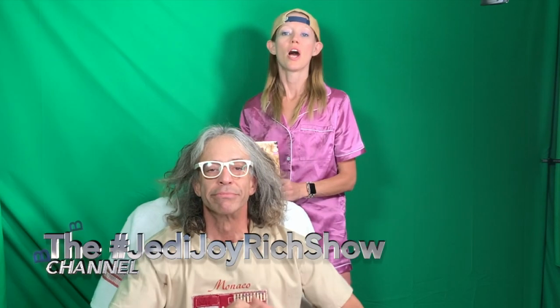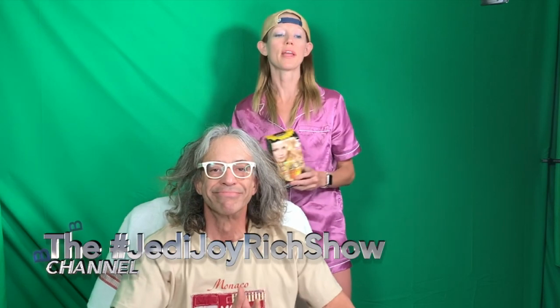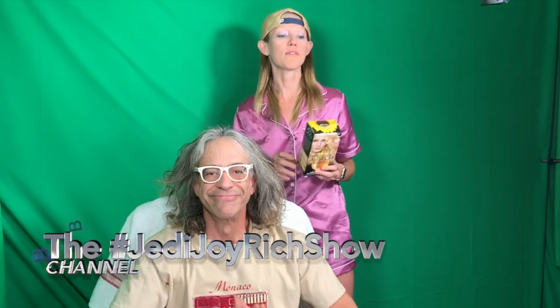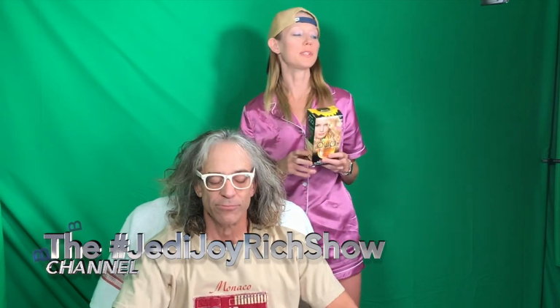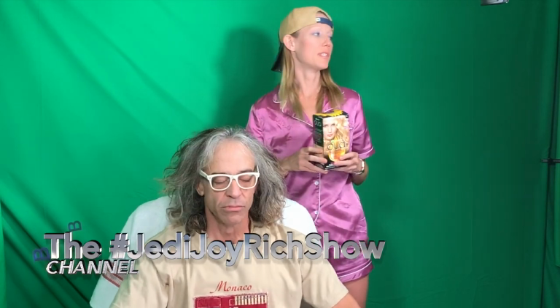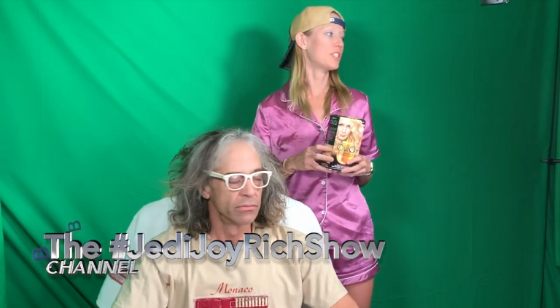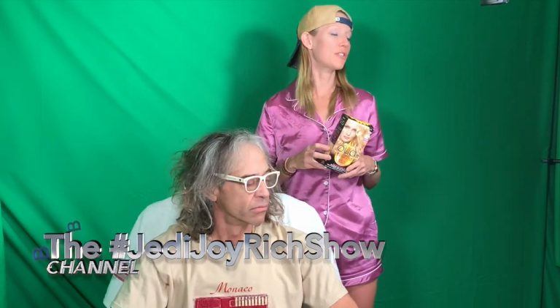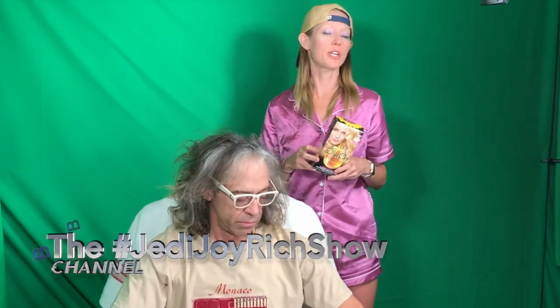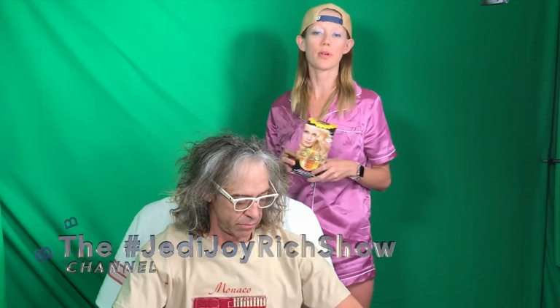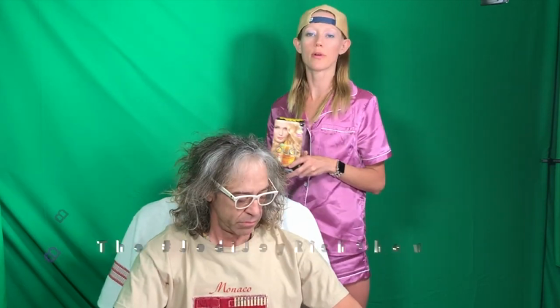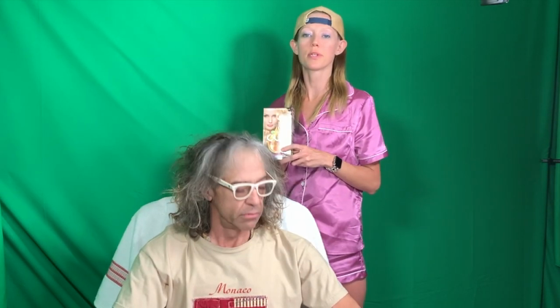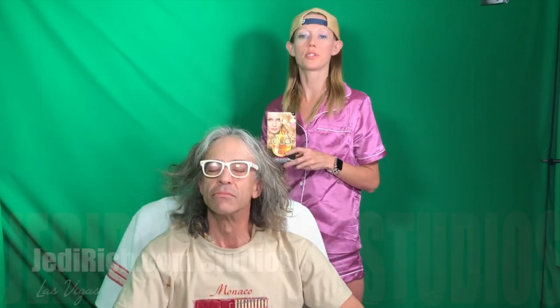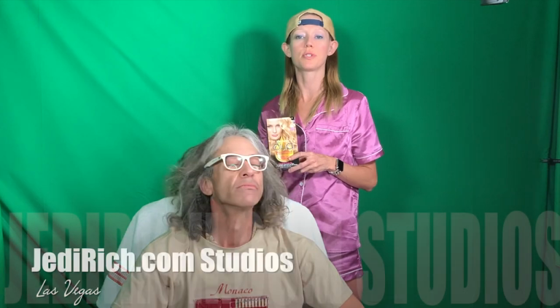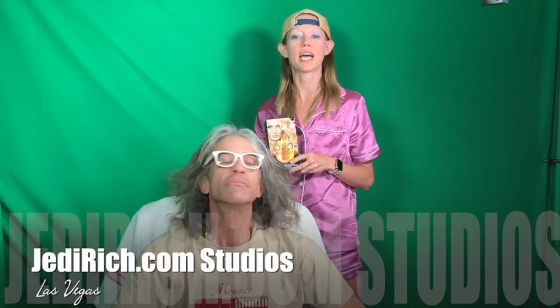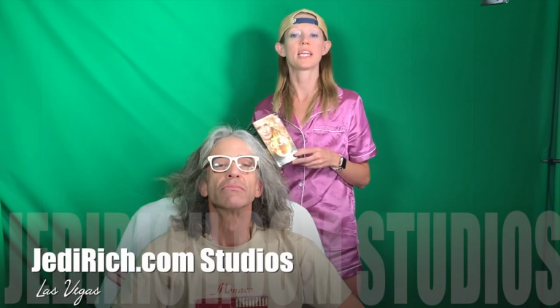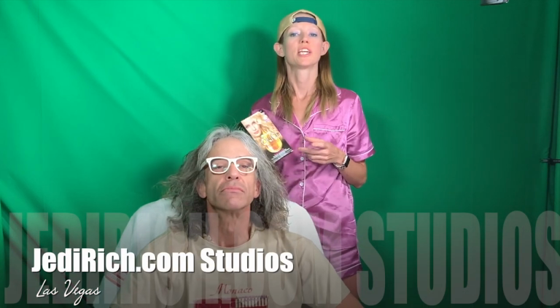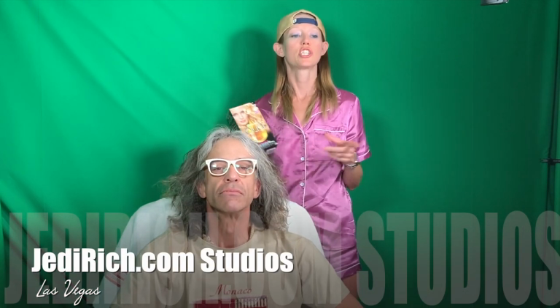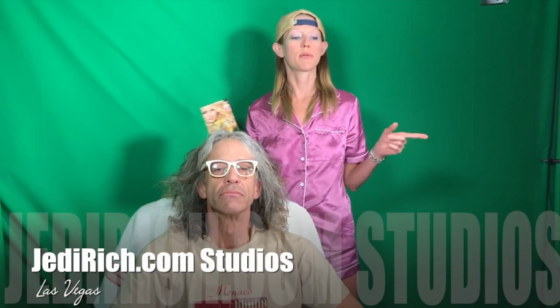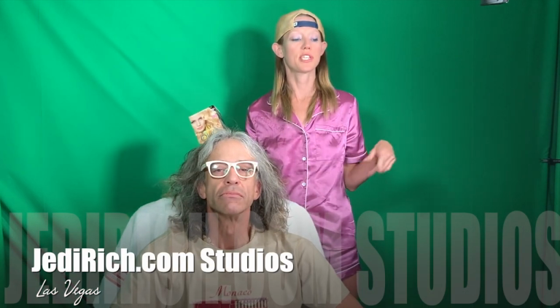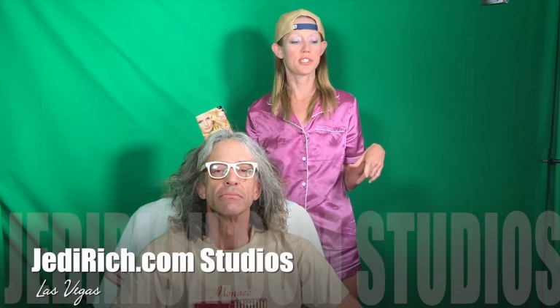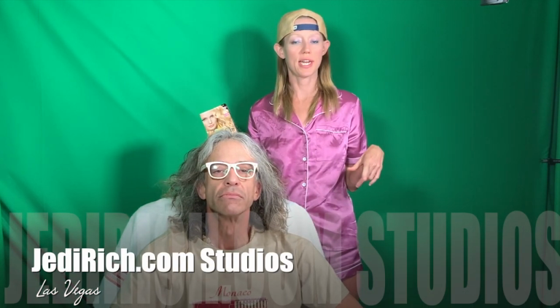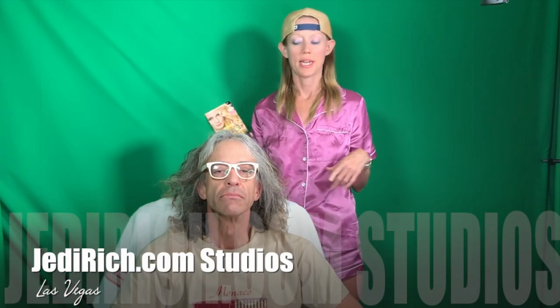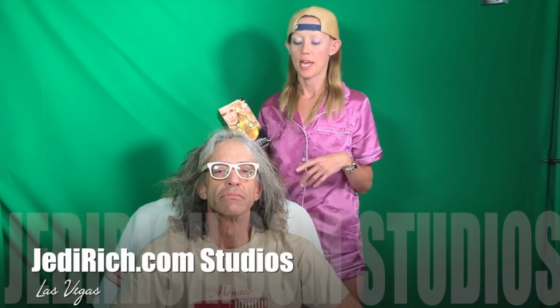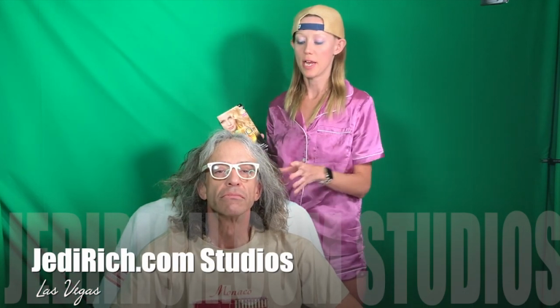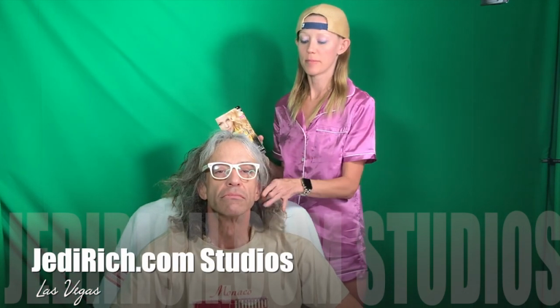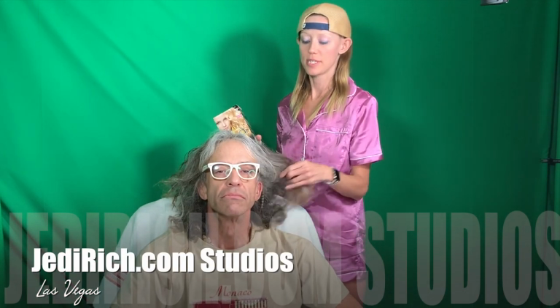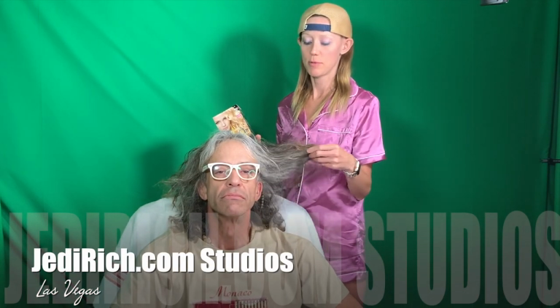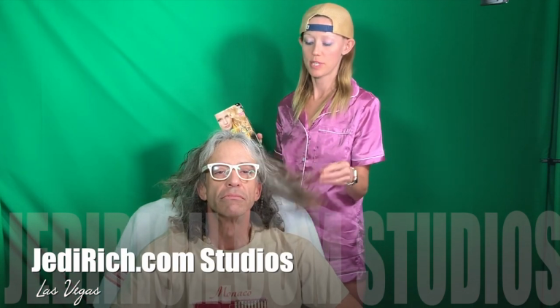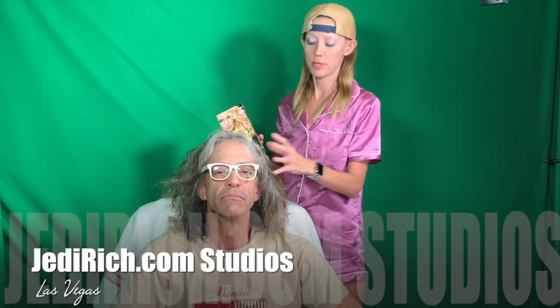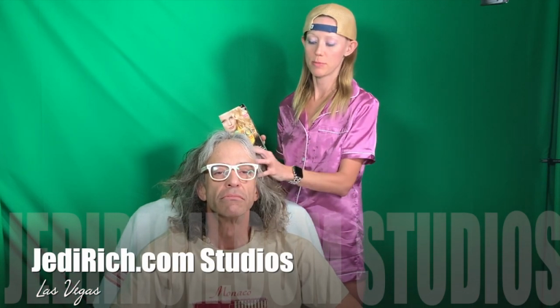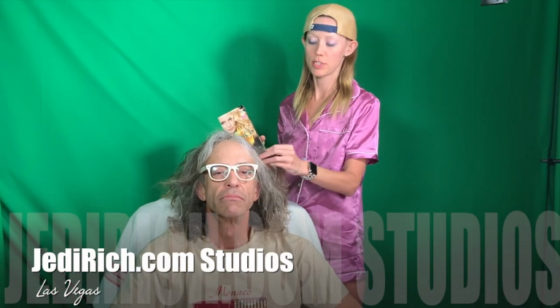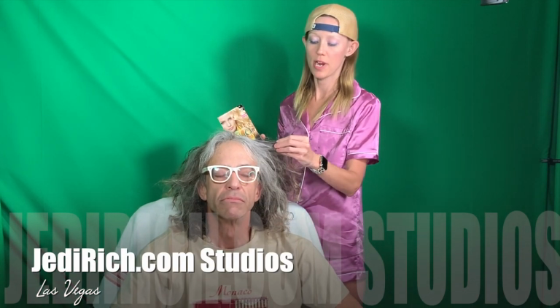Okay, everyone, Jedi Joy here. We are going to dye Jedi Rich's hair today because he wants to get rid of some of this gray.